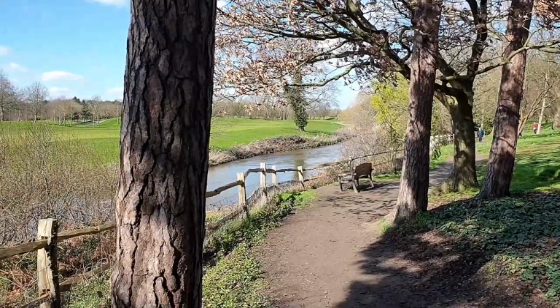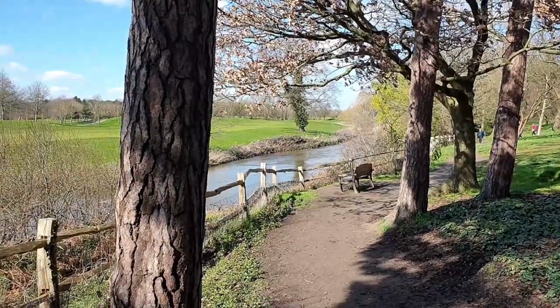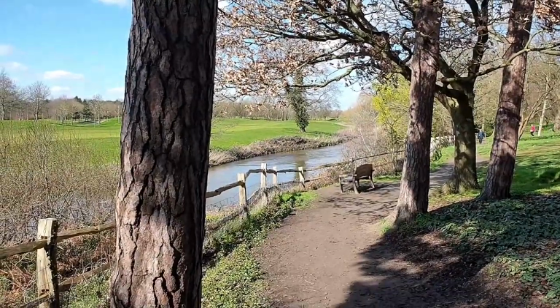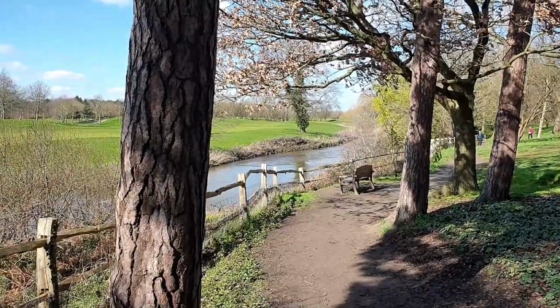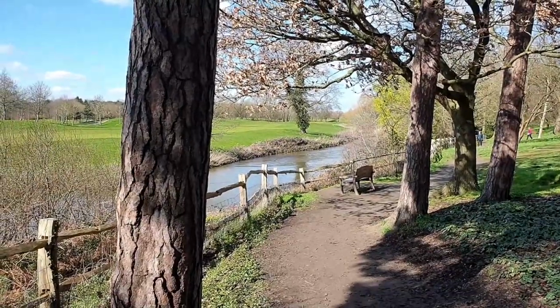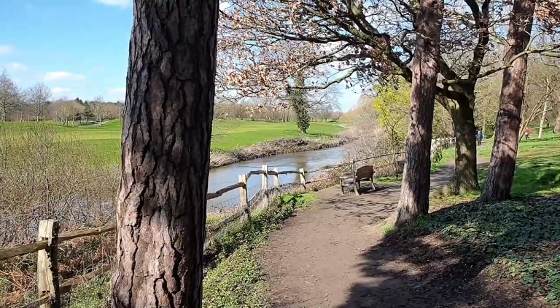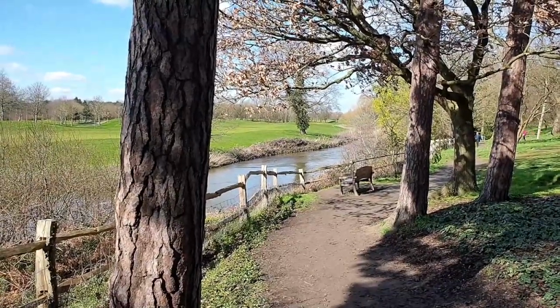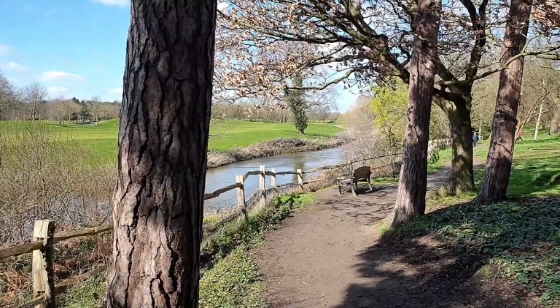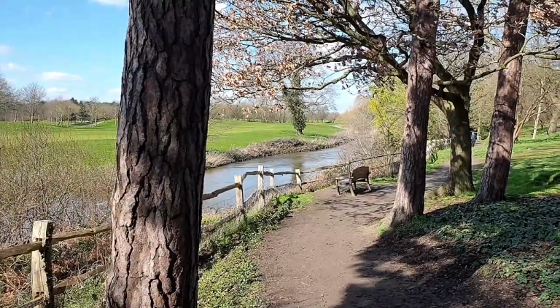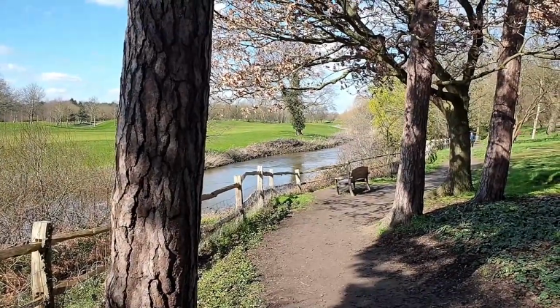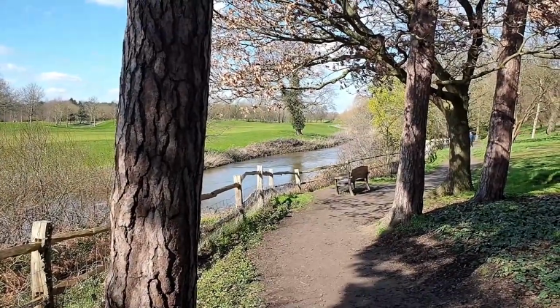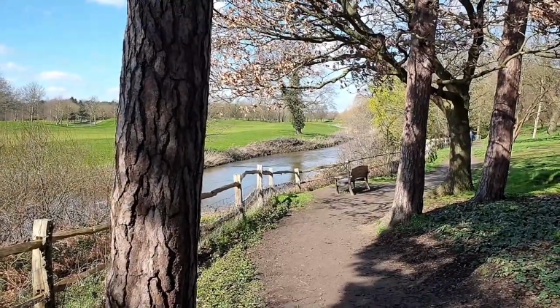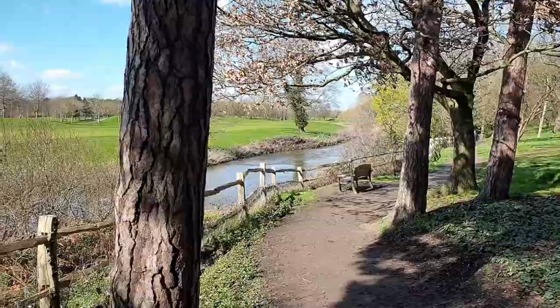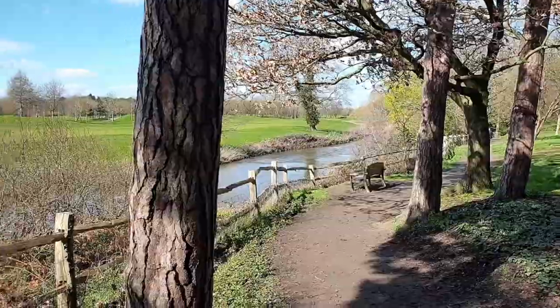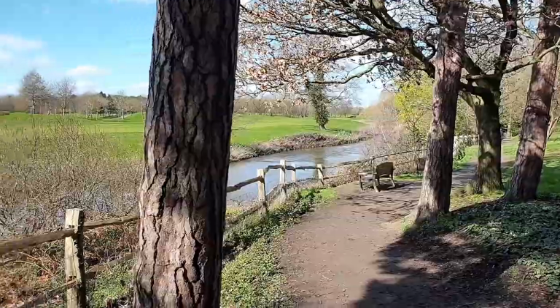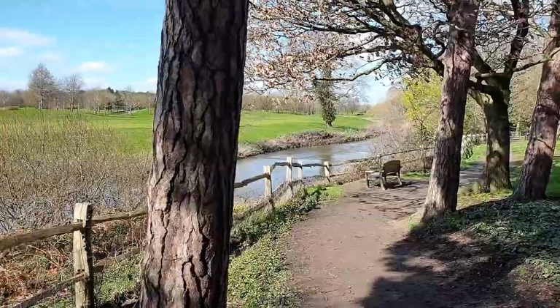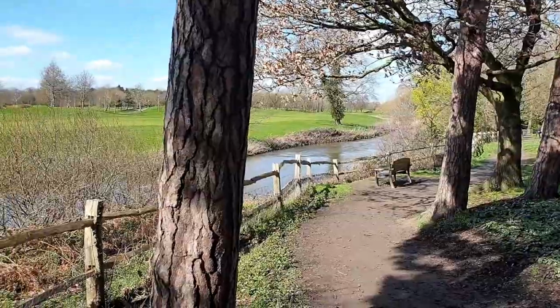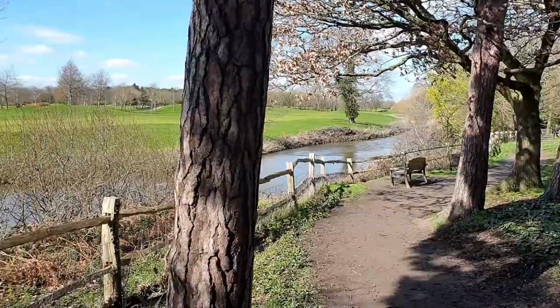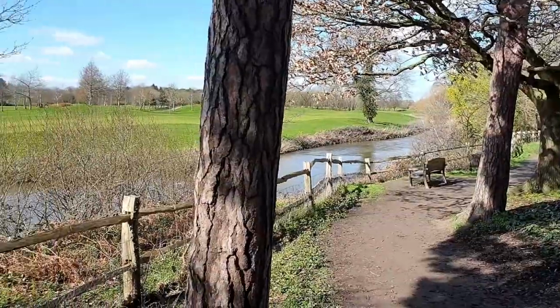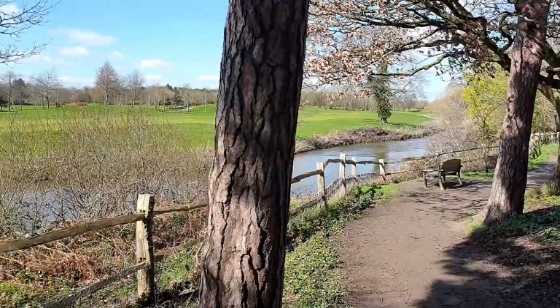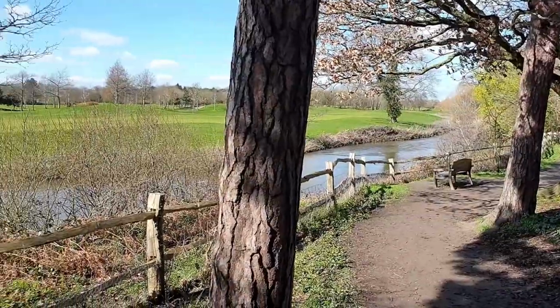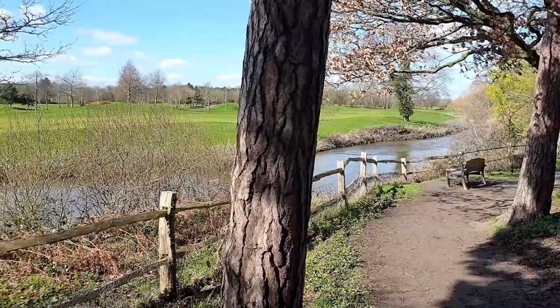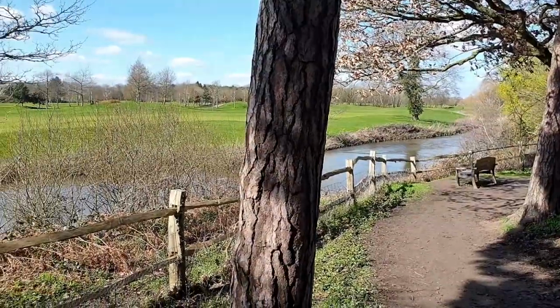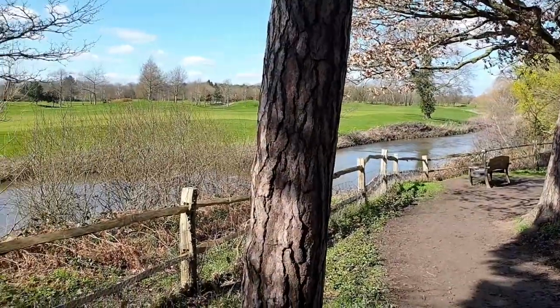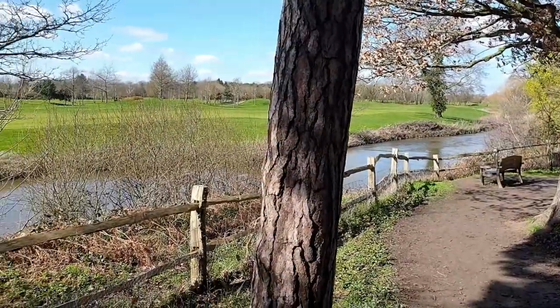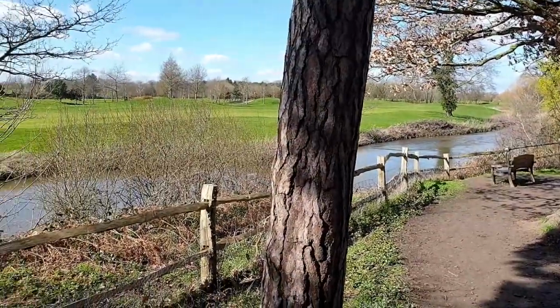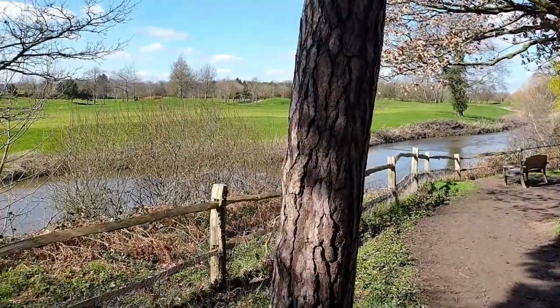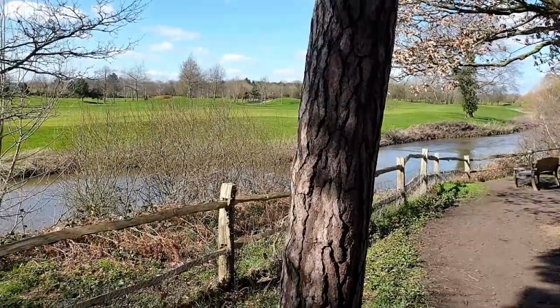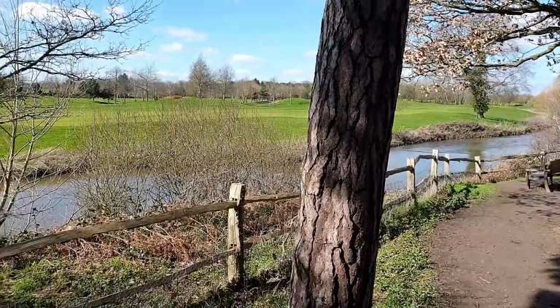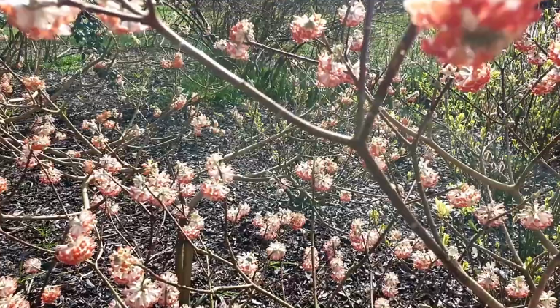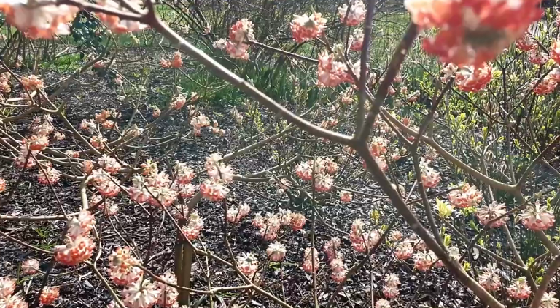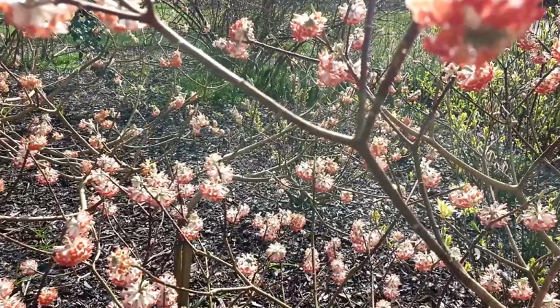We had a lovely walk through the wooded area they've got there — lovely trees alongside the river.